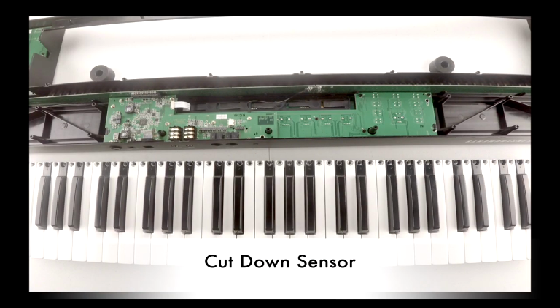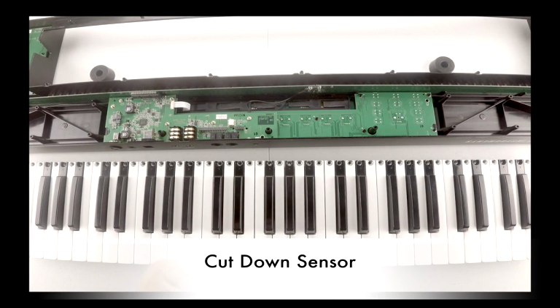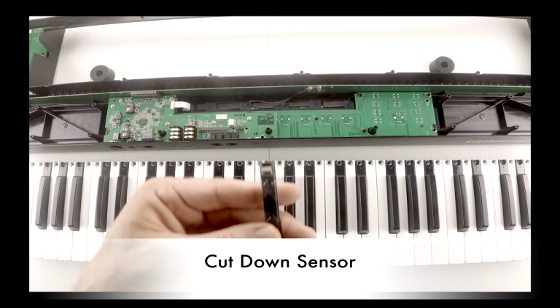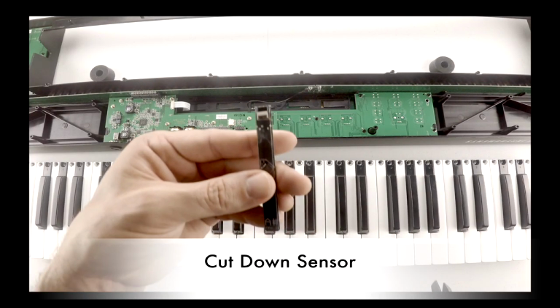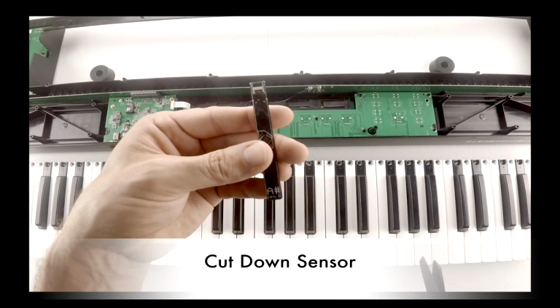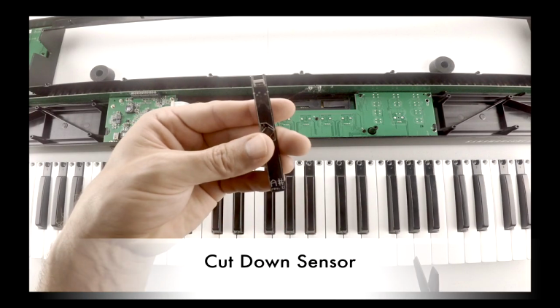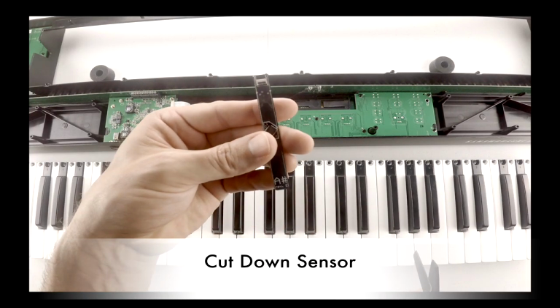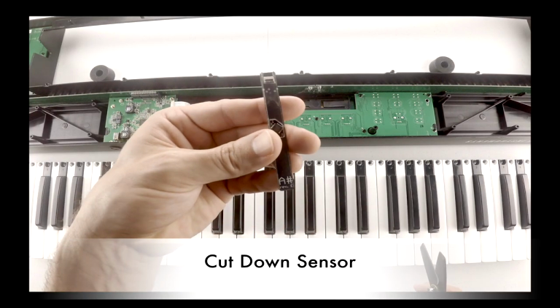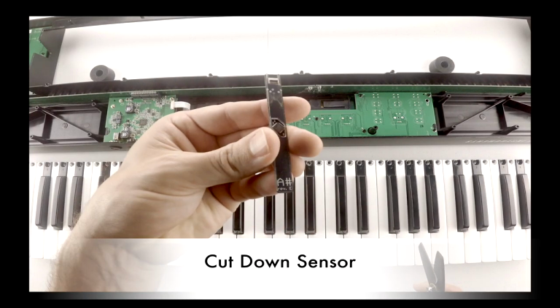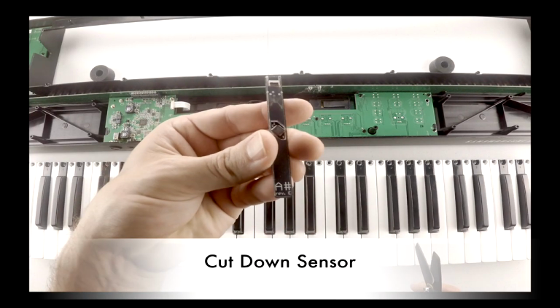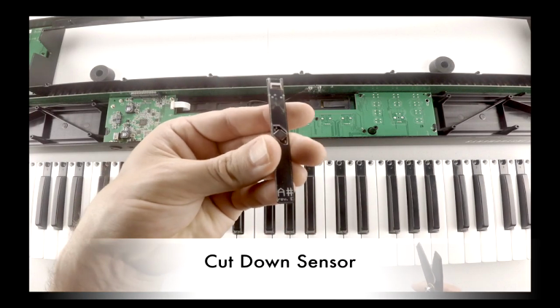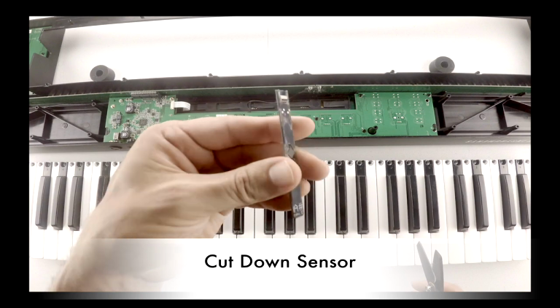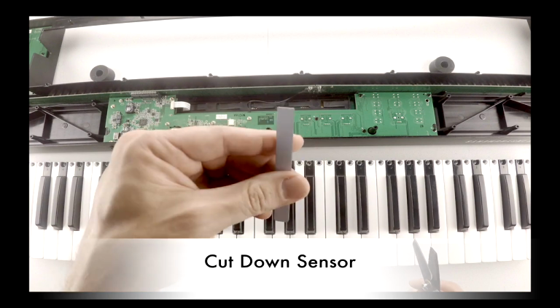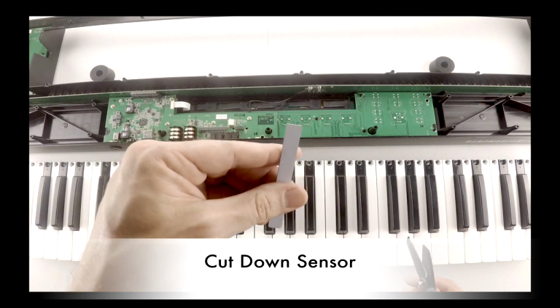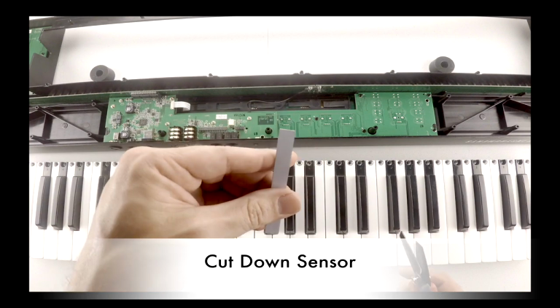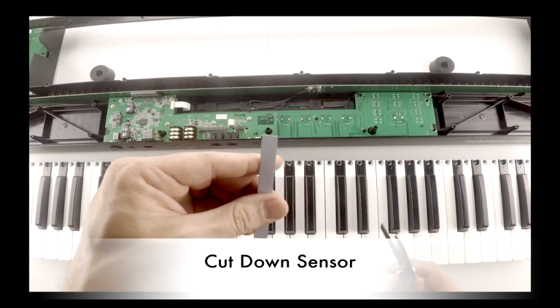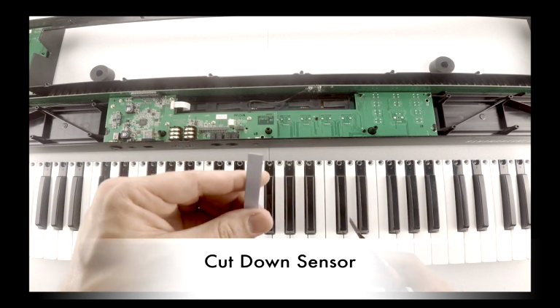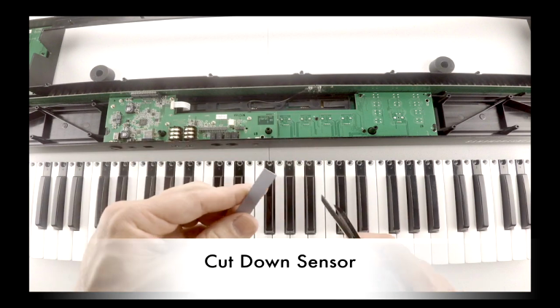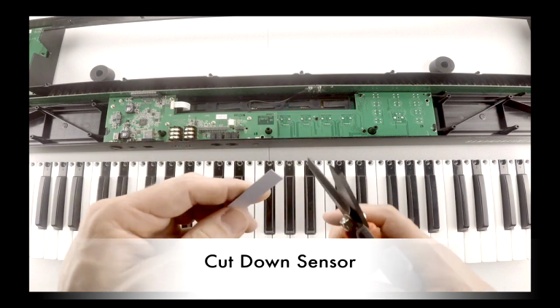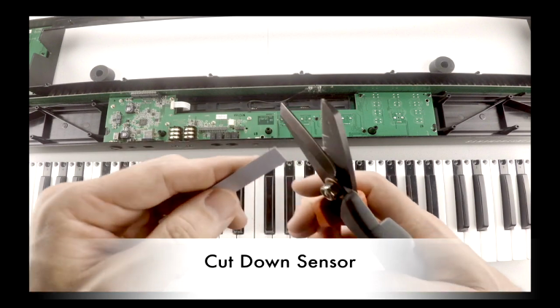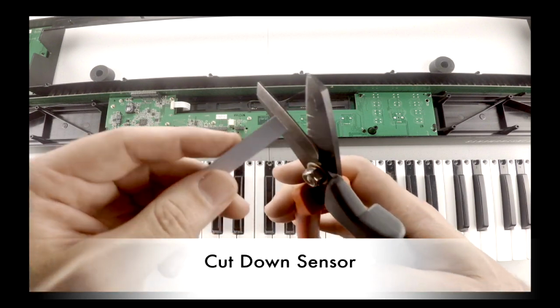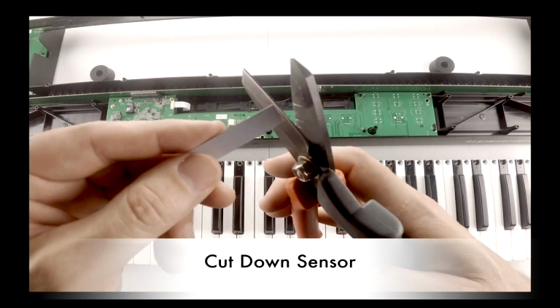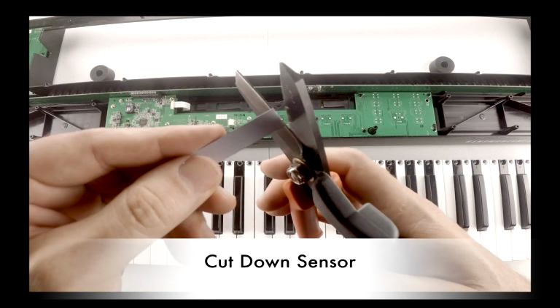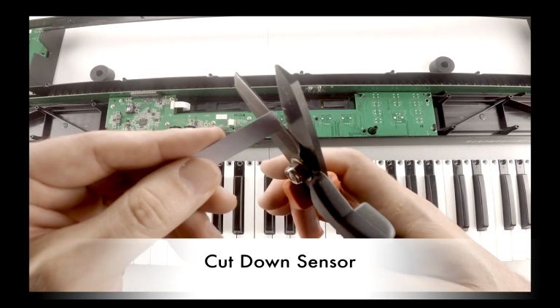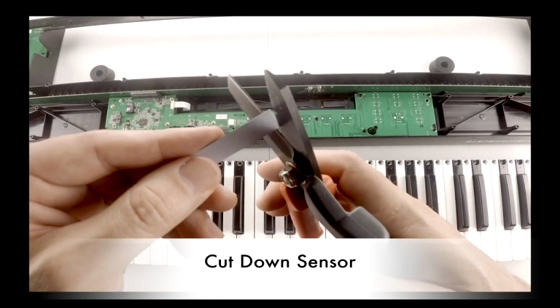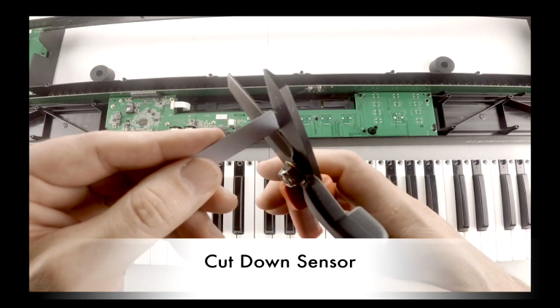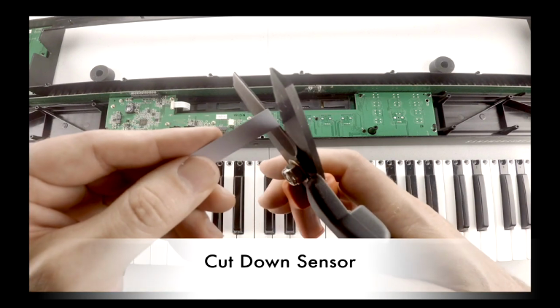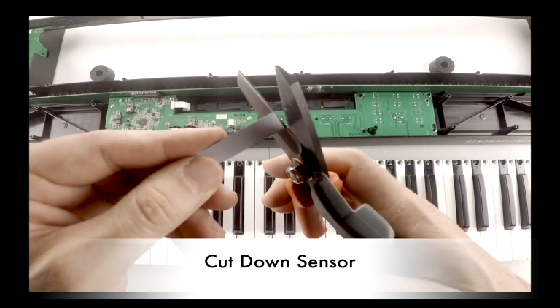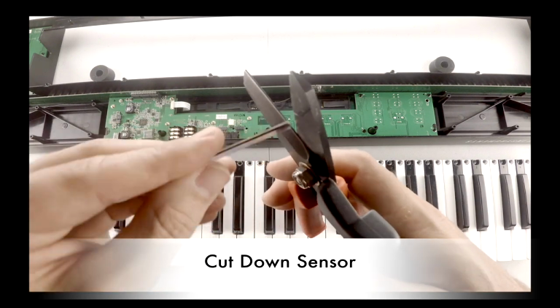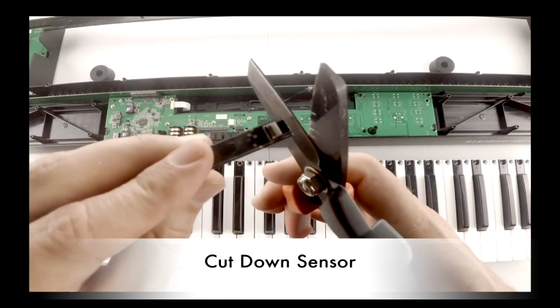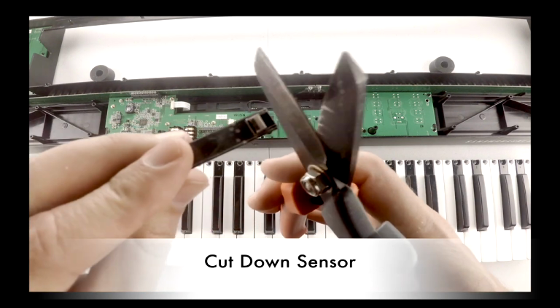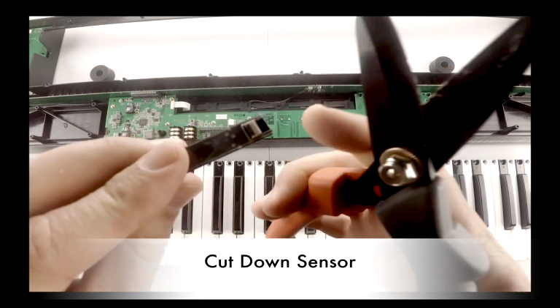After marking your cut, carefully cut the sensor down to size, making sure not to cut past the connector.